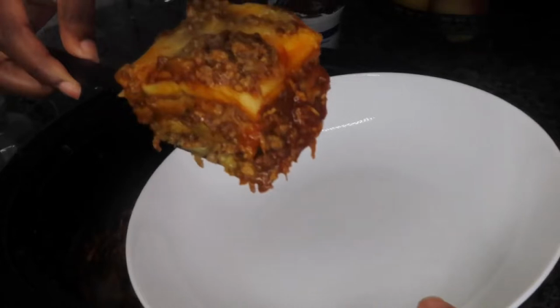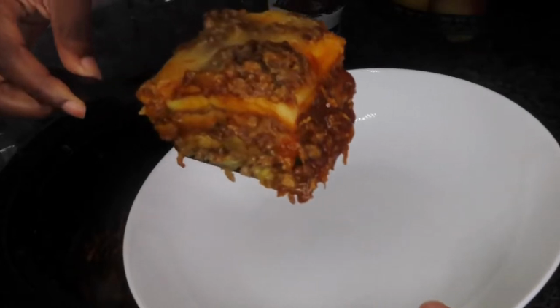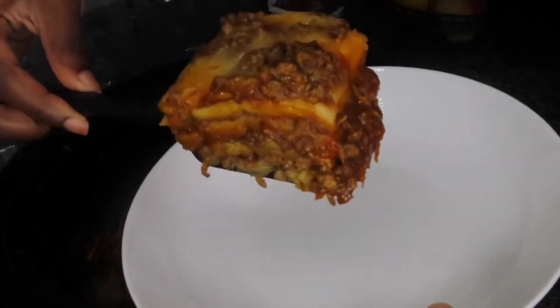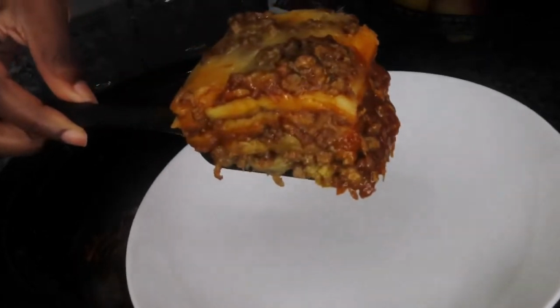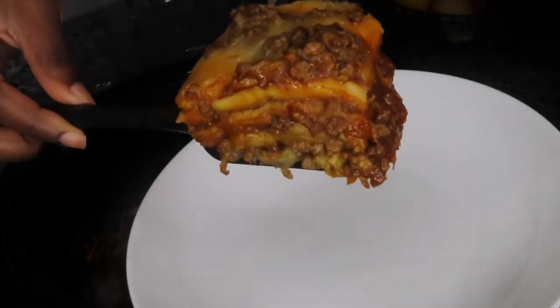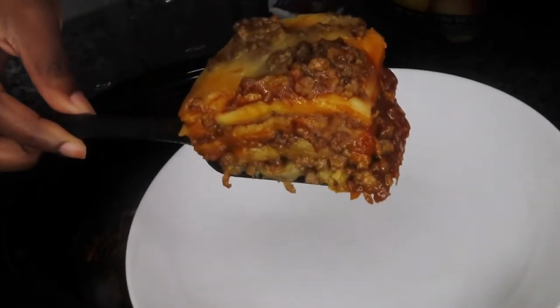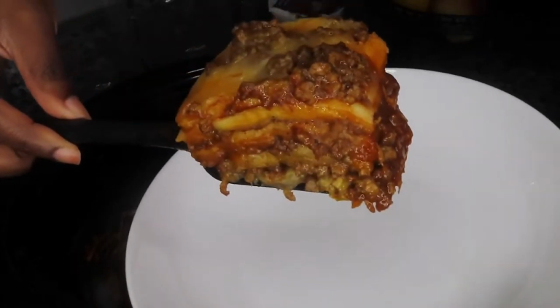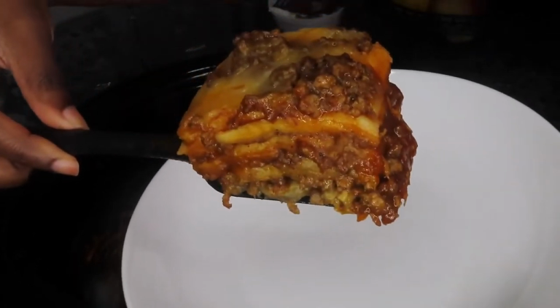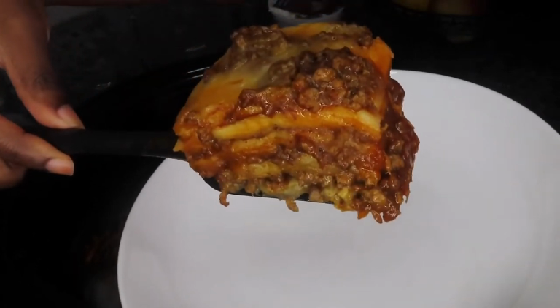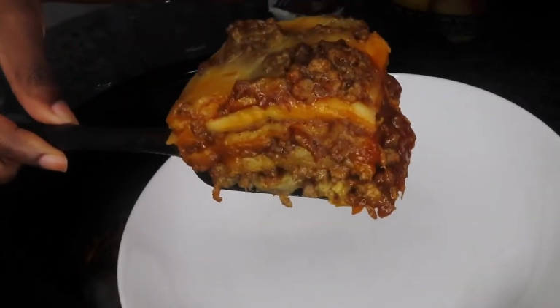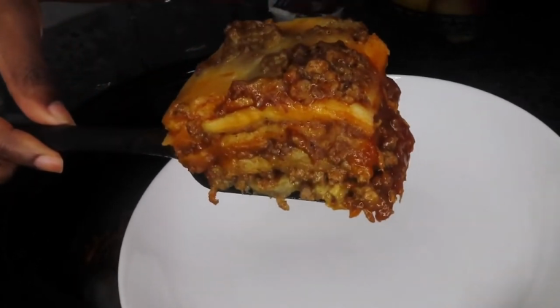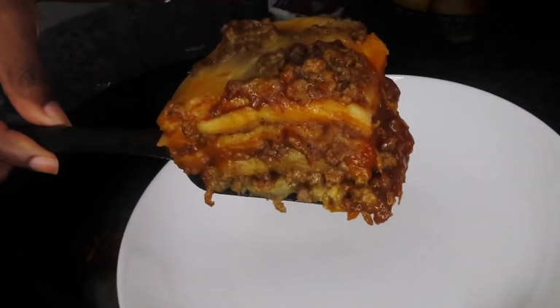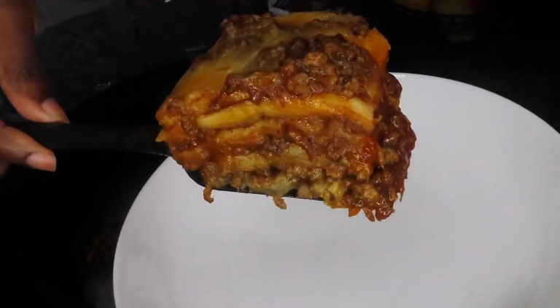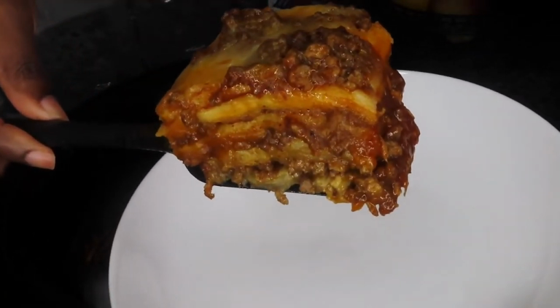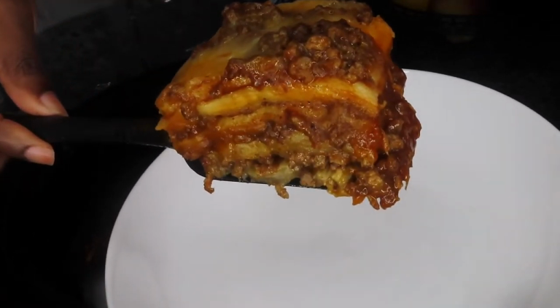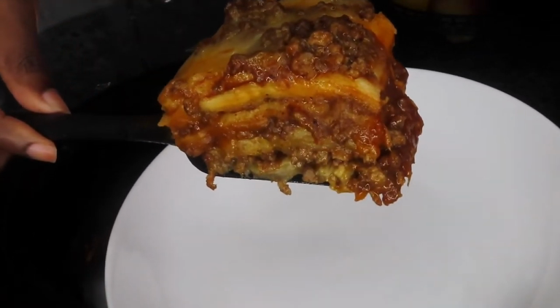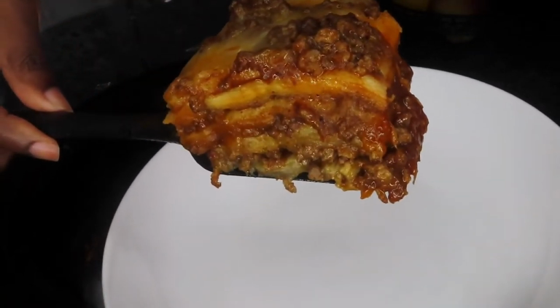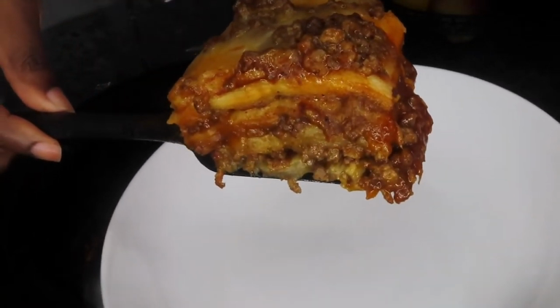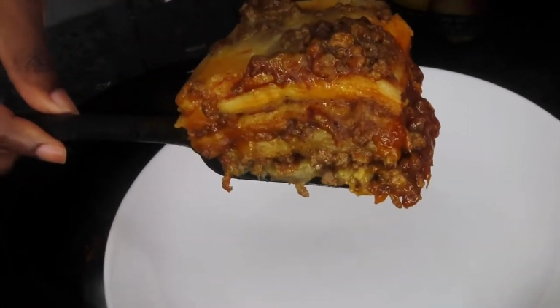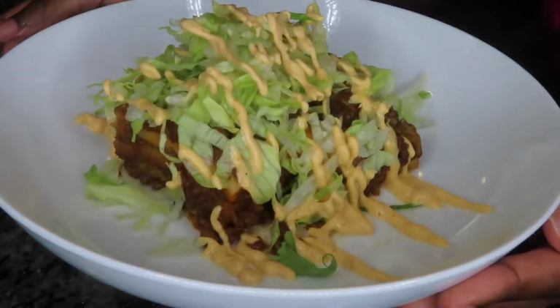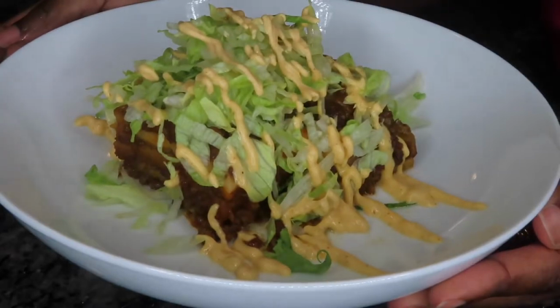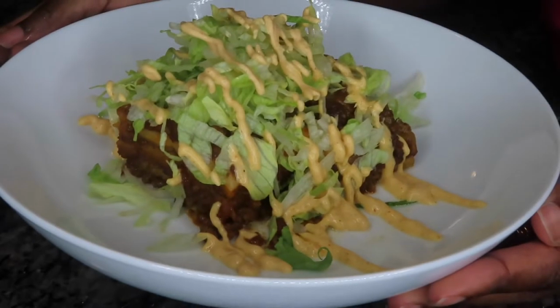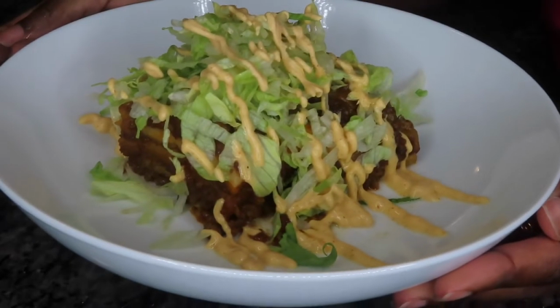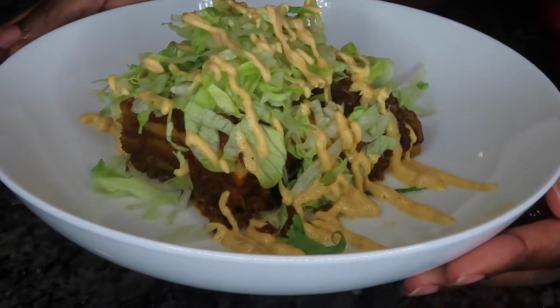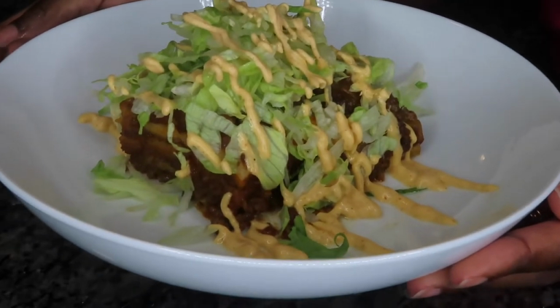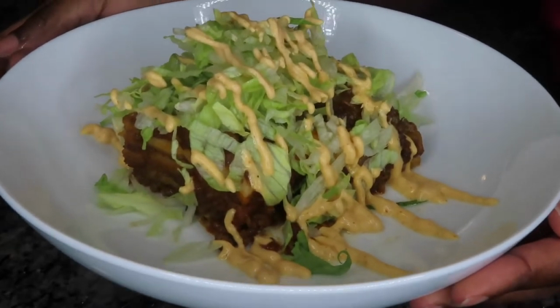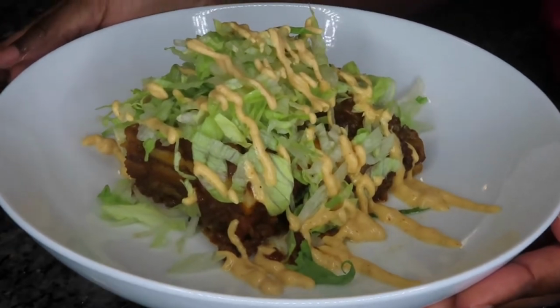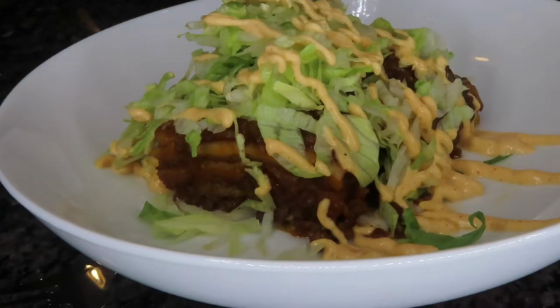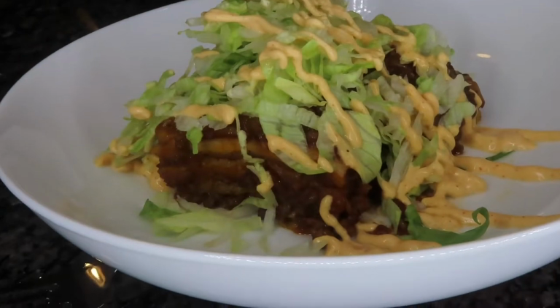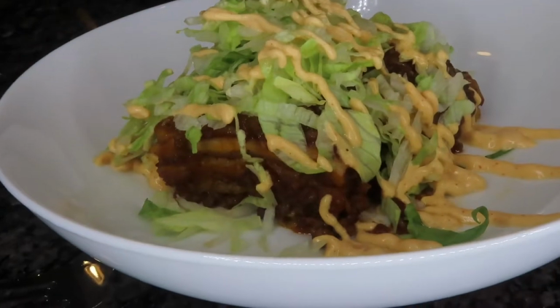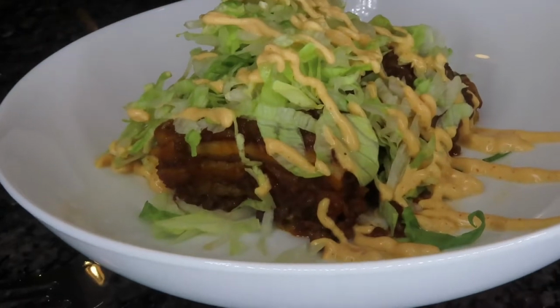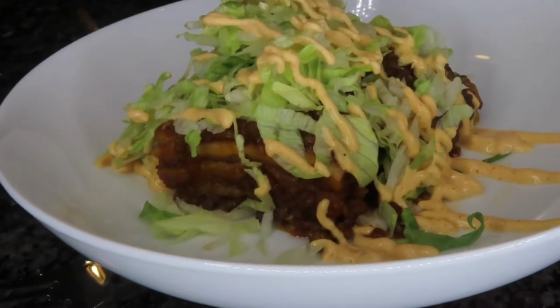Hi you guys! If you want to learn how to make my easy and delicious crock-pot enchiladas, stay tuned.